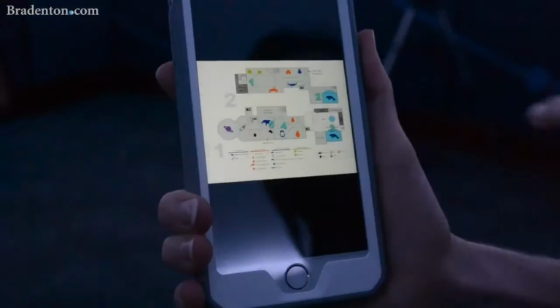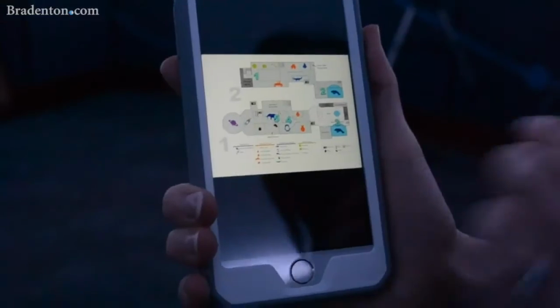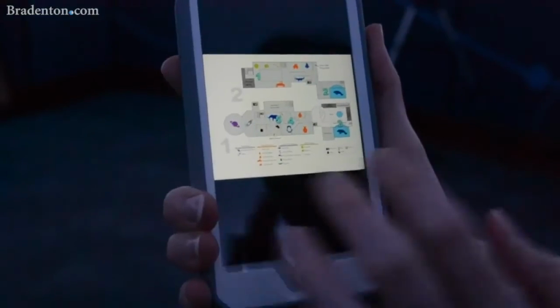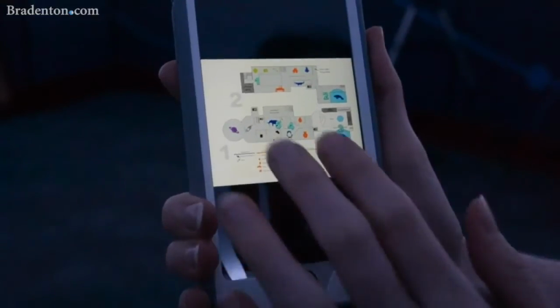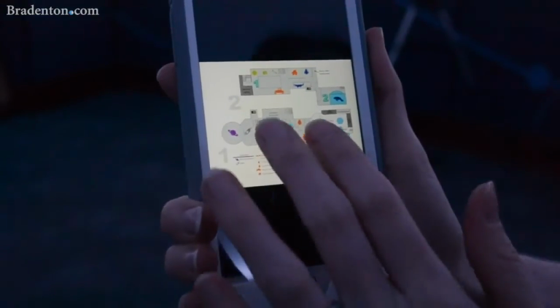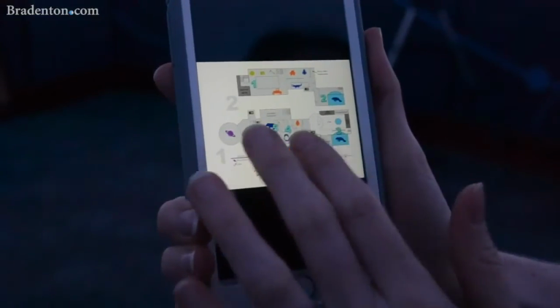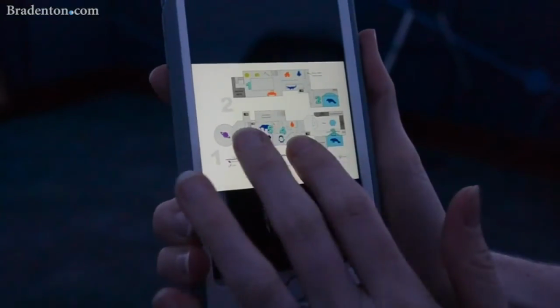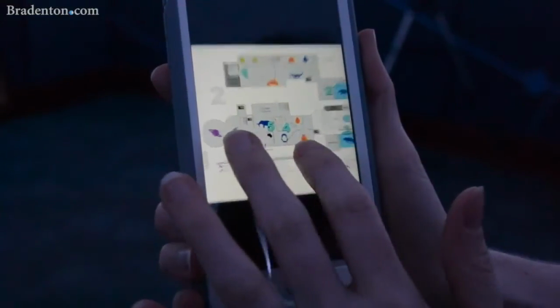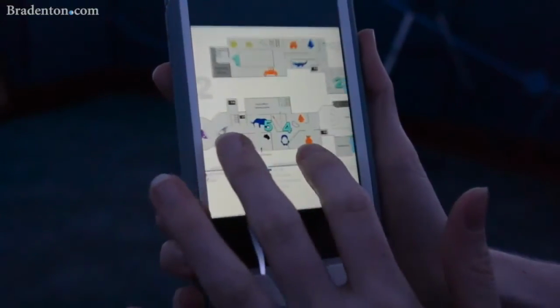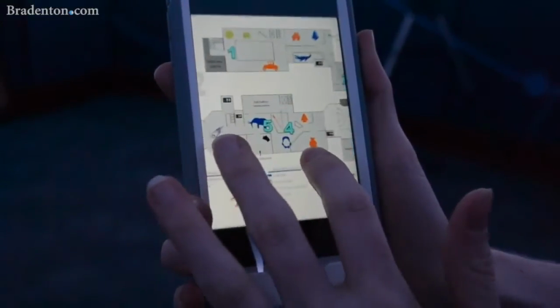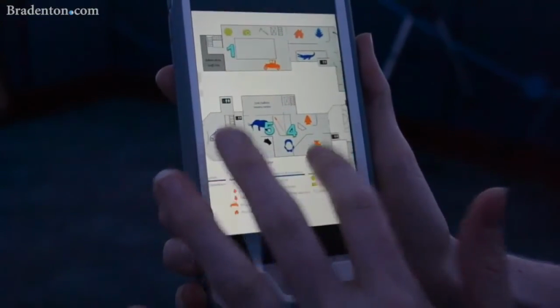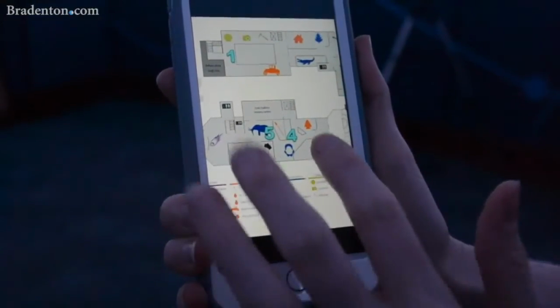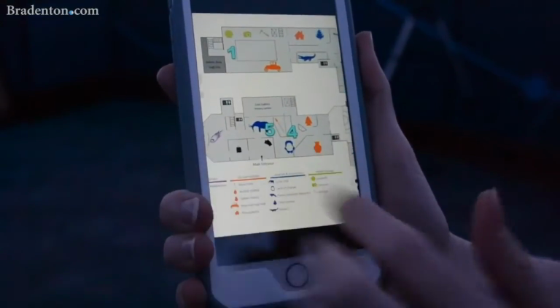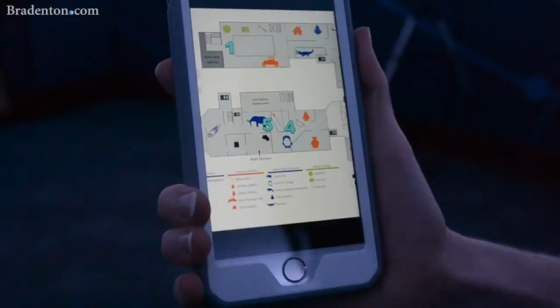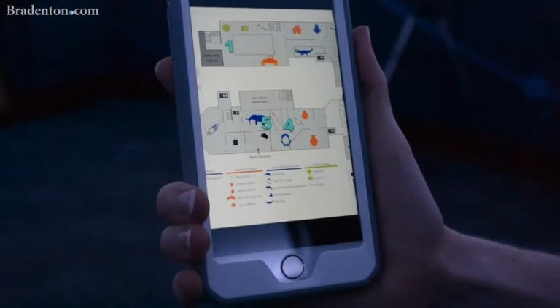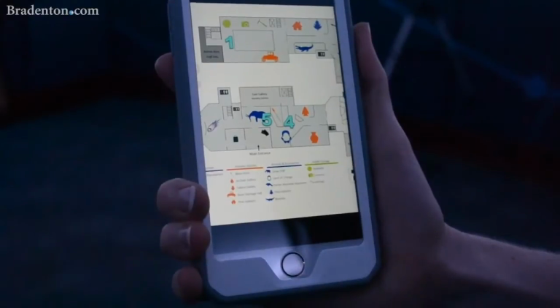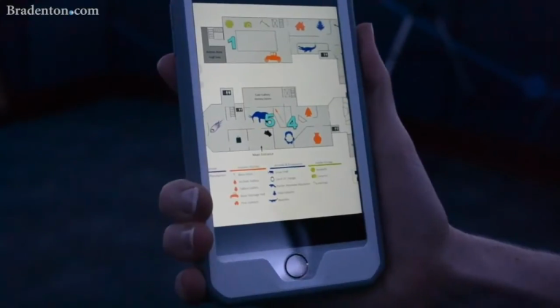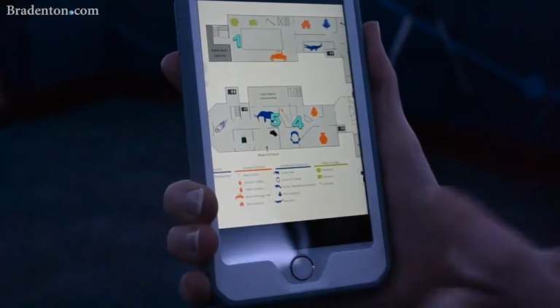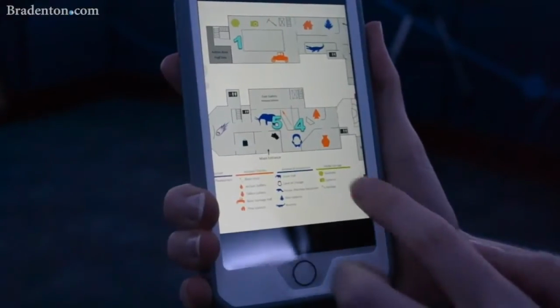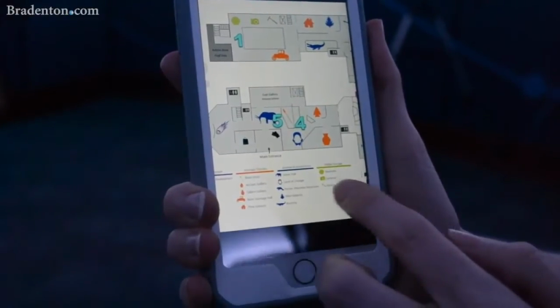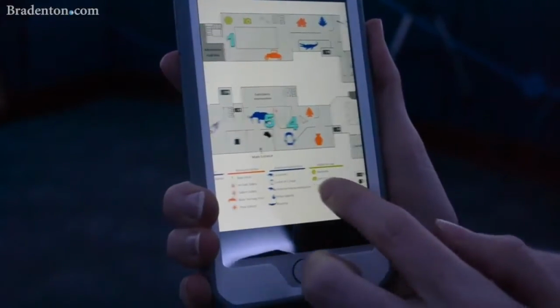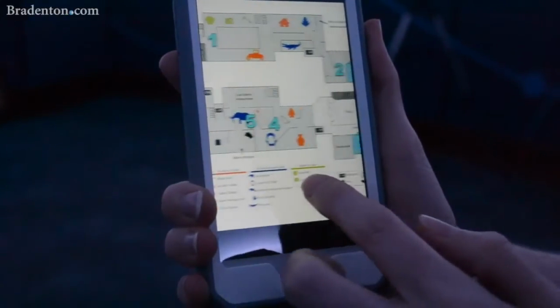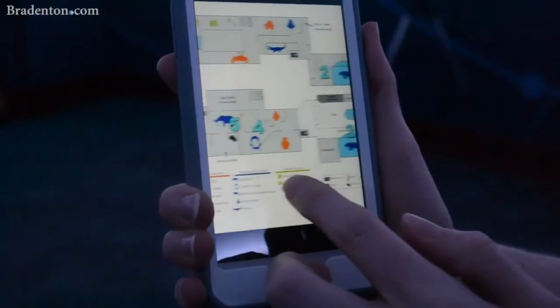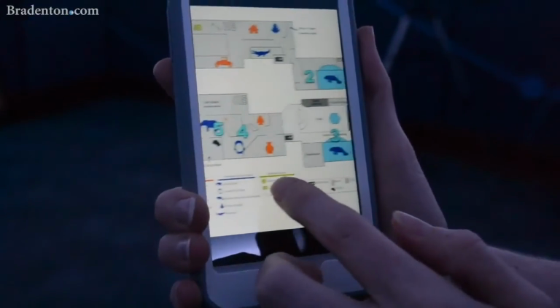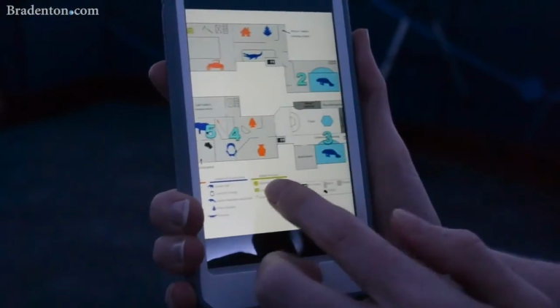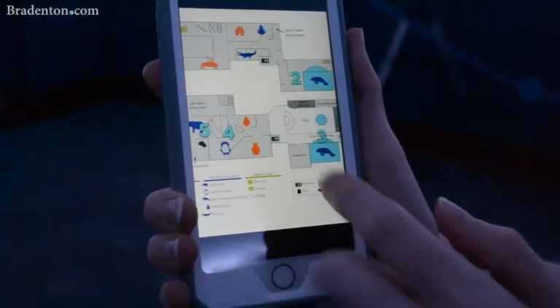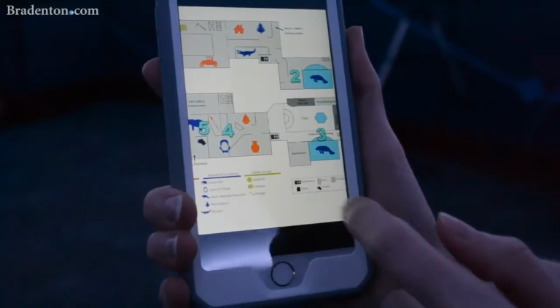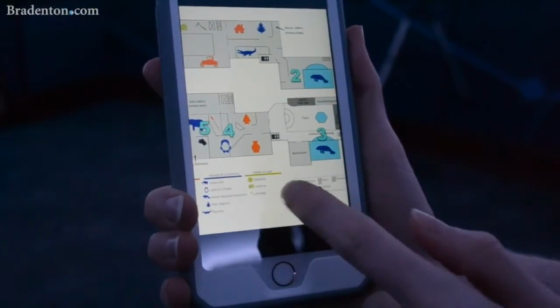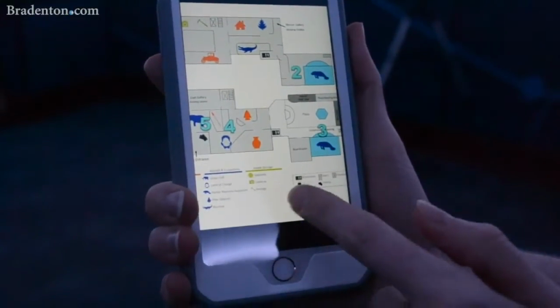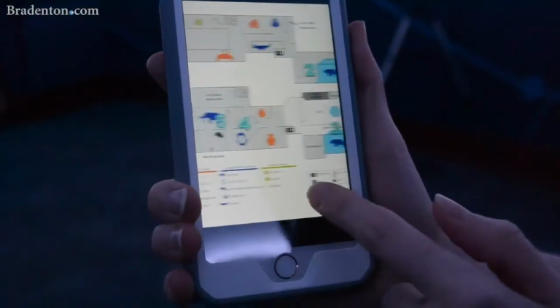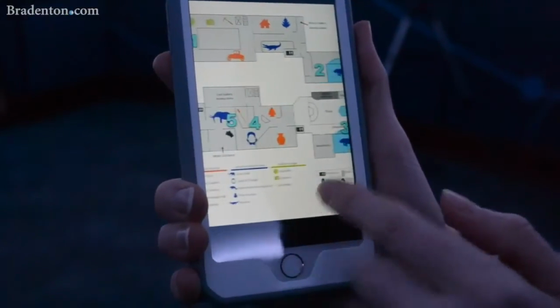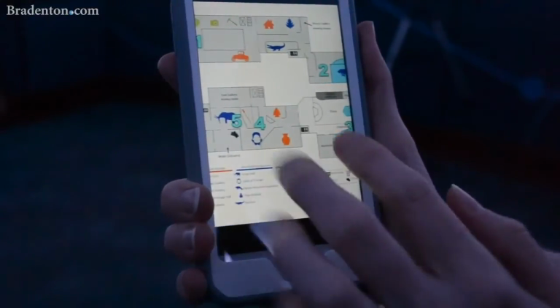You can zoom in on the map here, and it'll show you where you're going to be traveling on your pathway today.